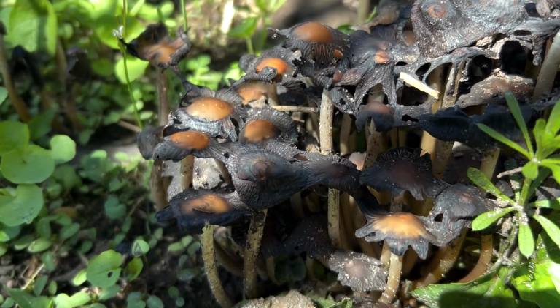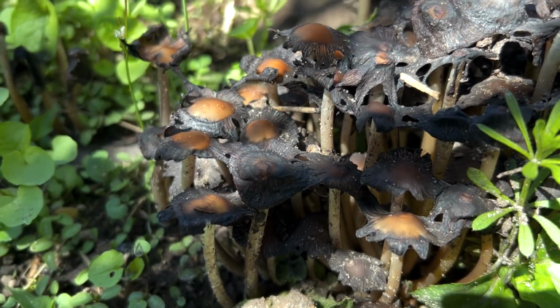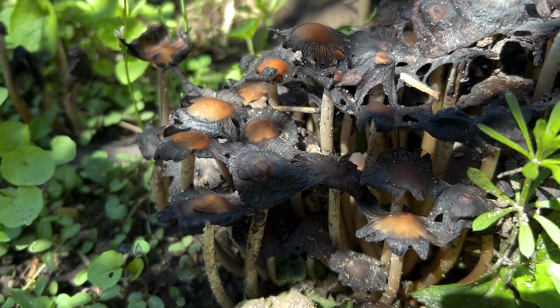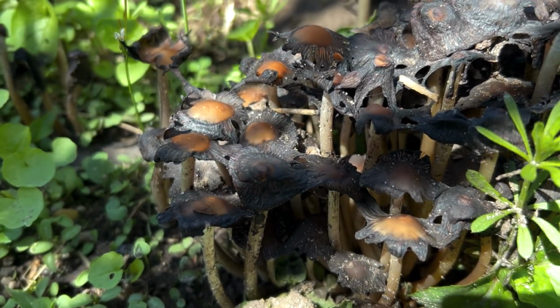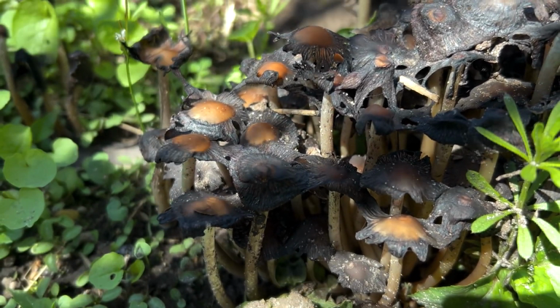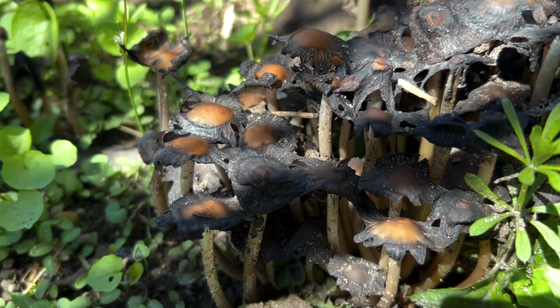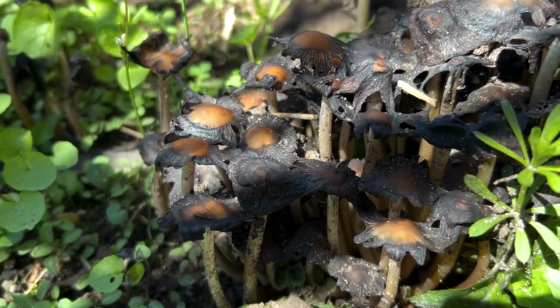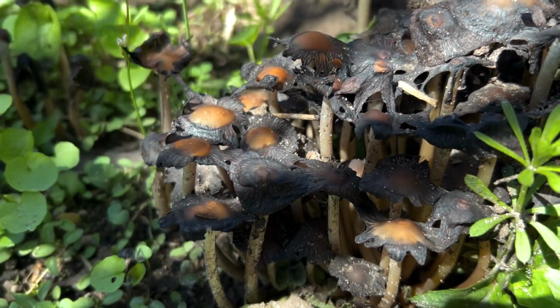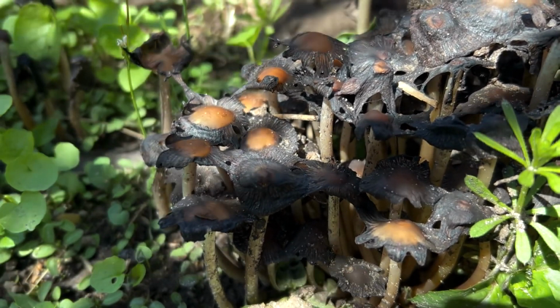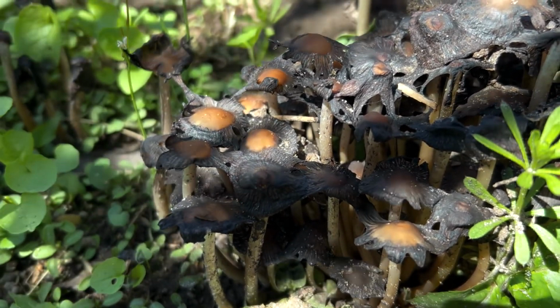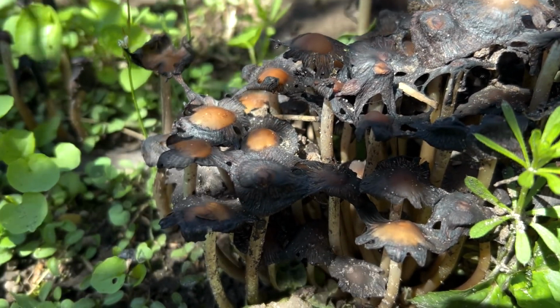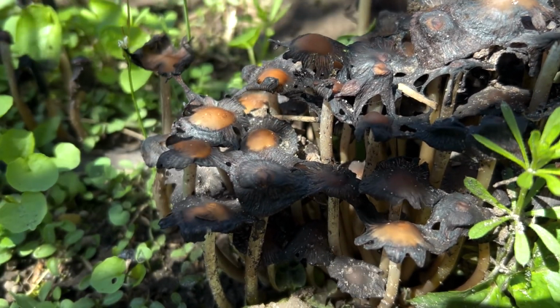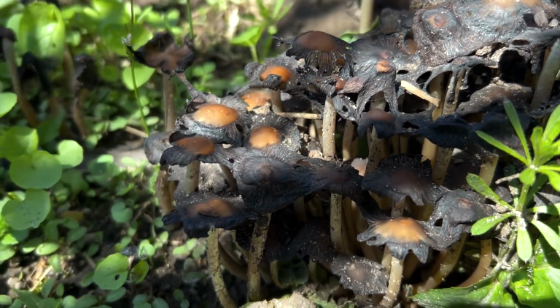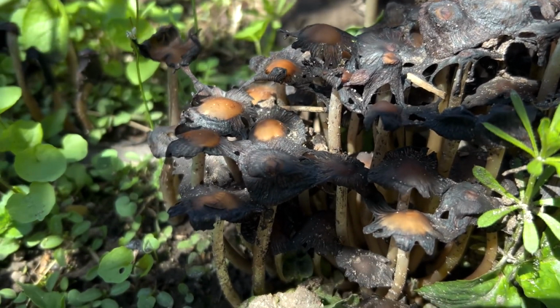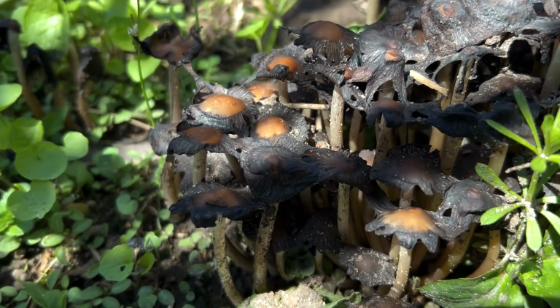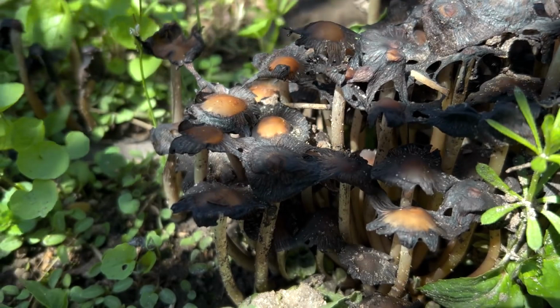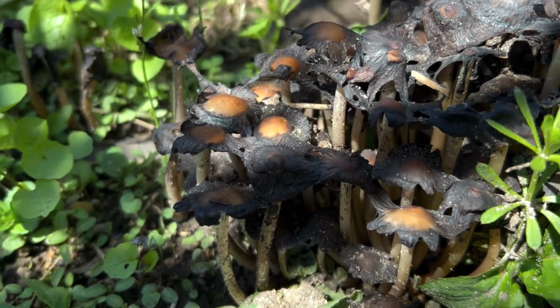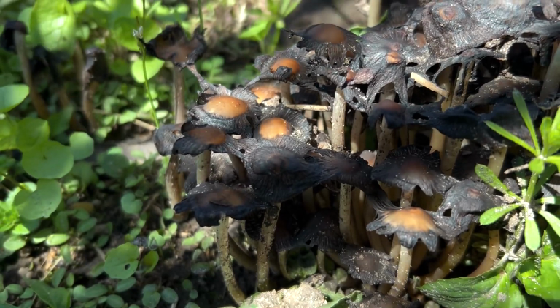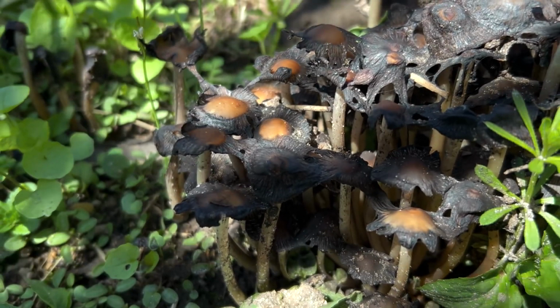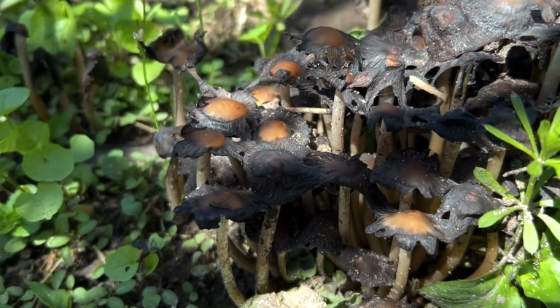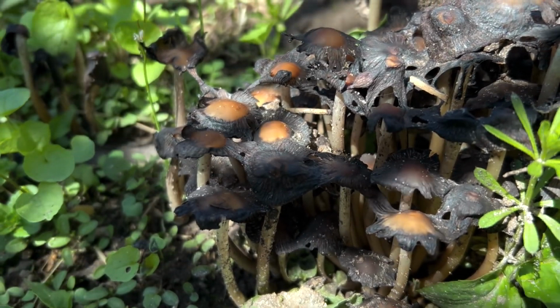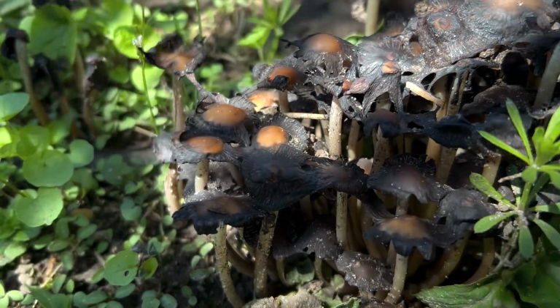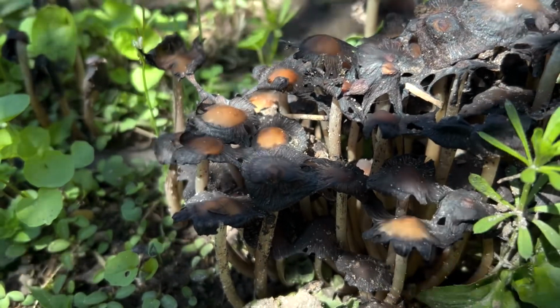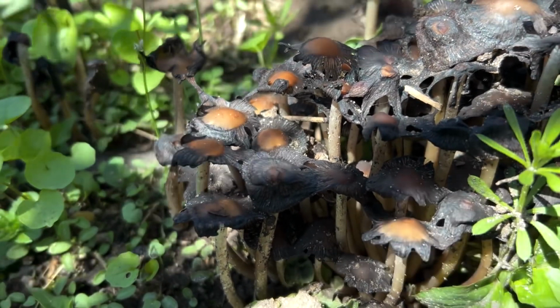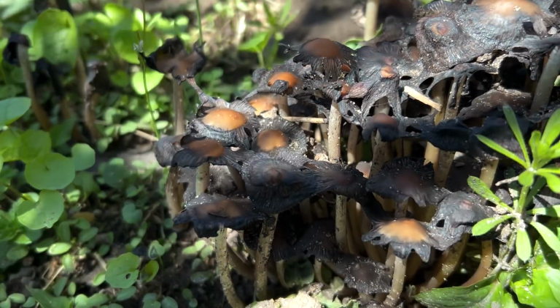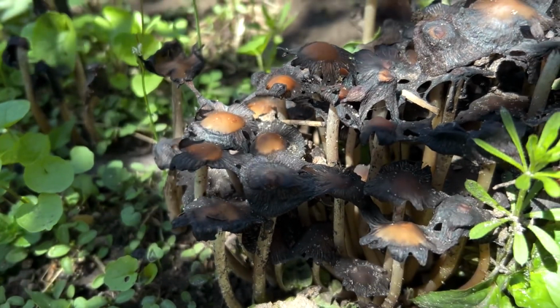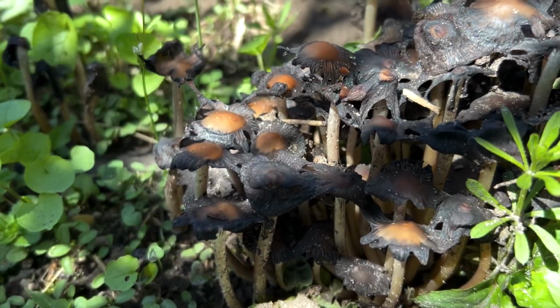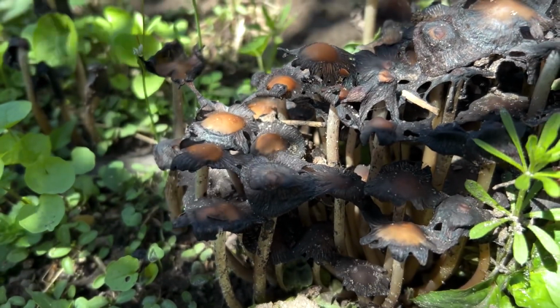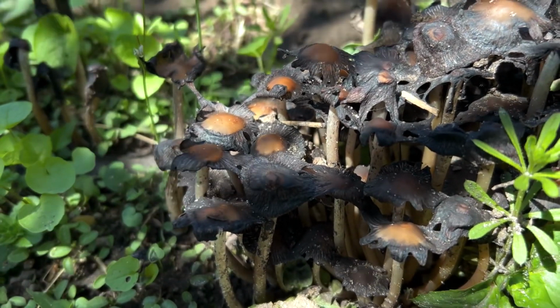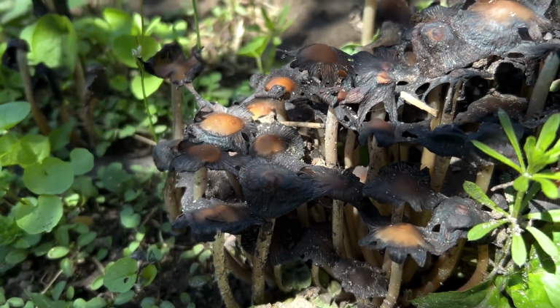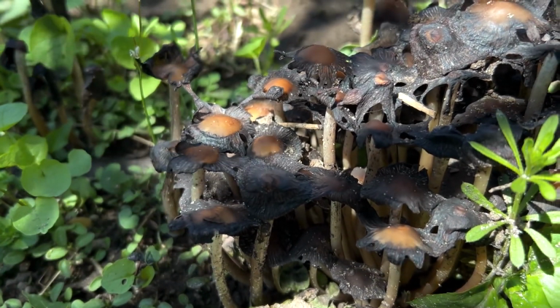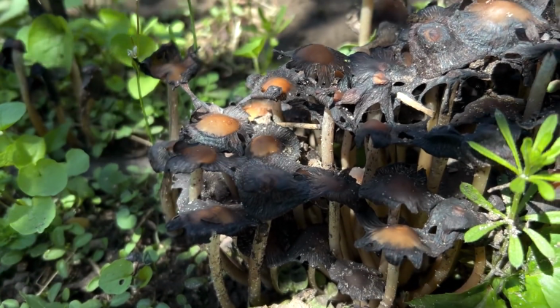After a day, these things are just disintegrating and falling apart. They're starting to dry up a little bit here, but you can see where they were literally dripping.